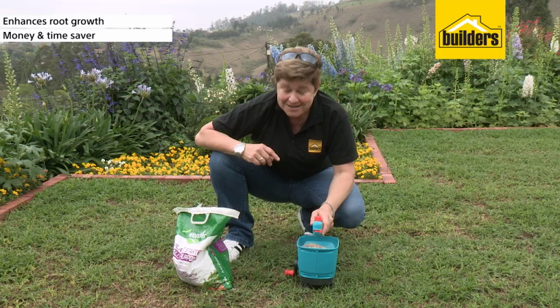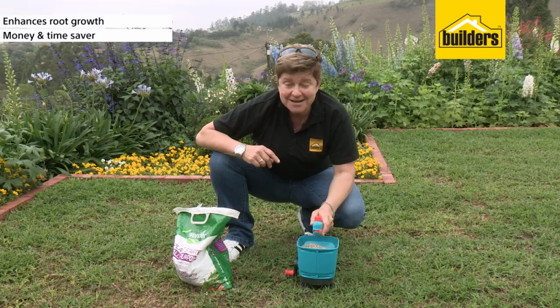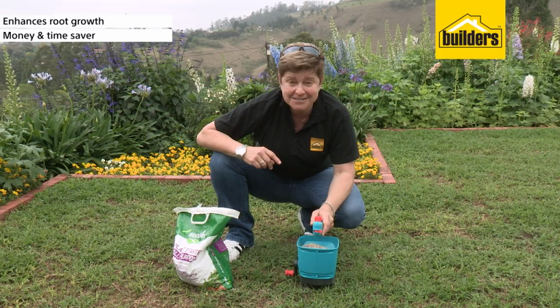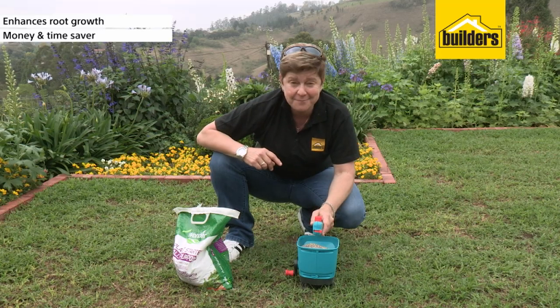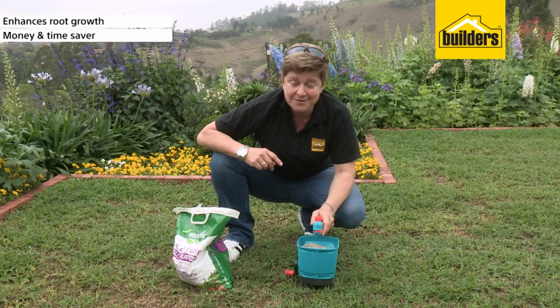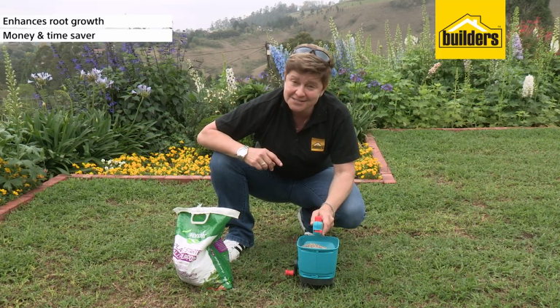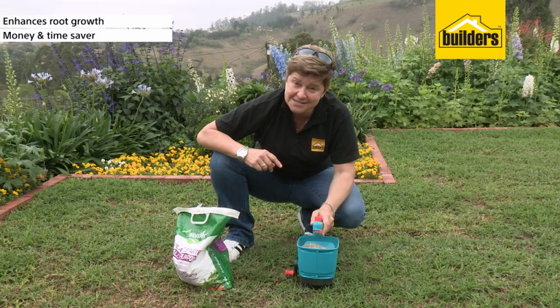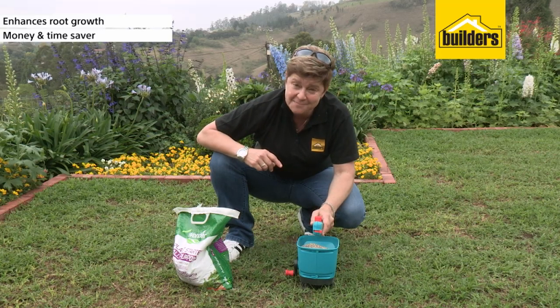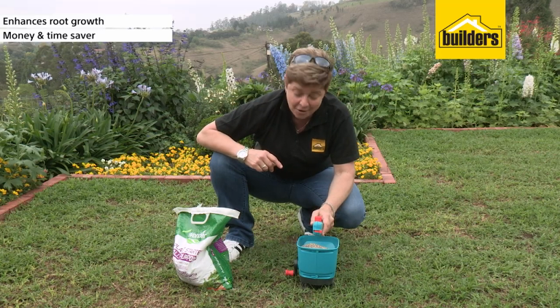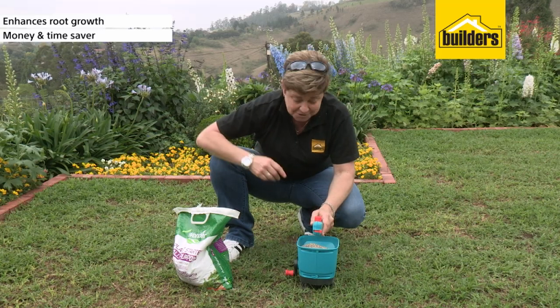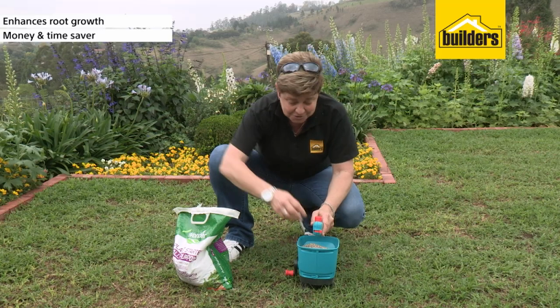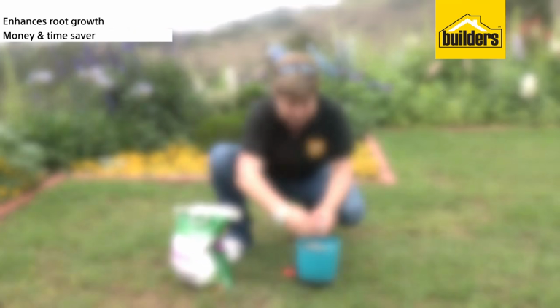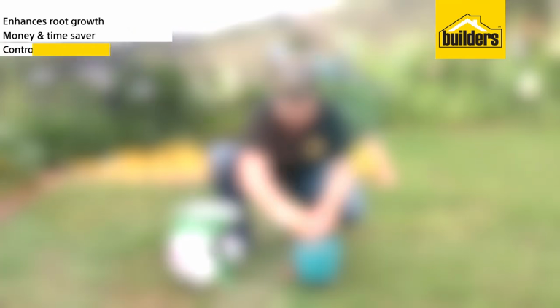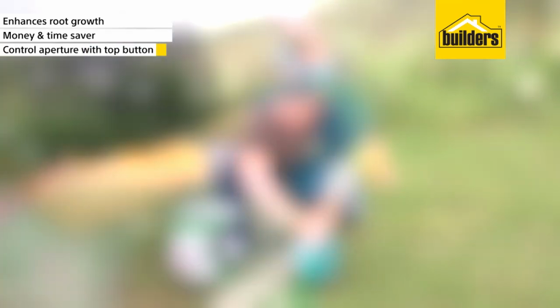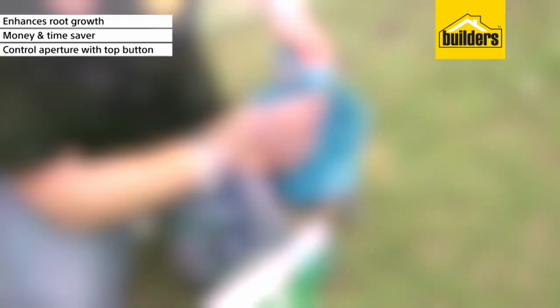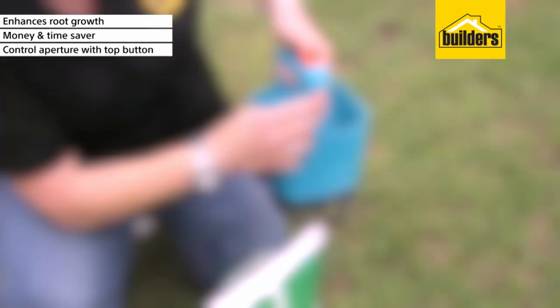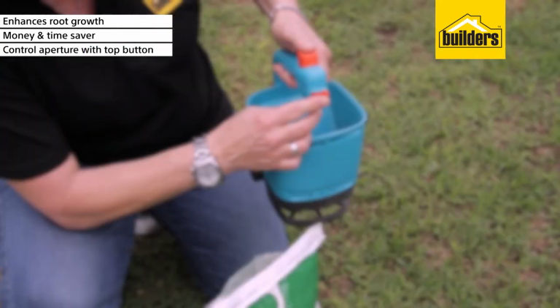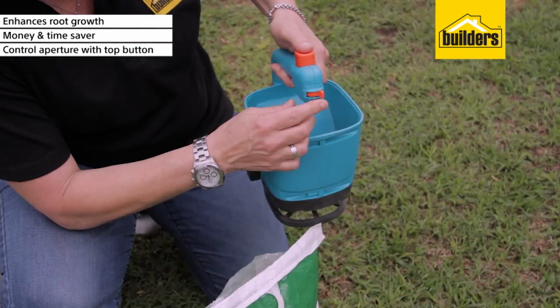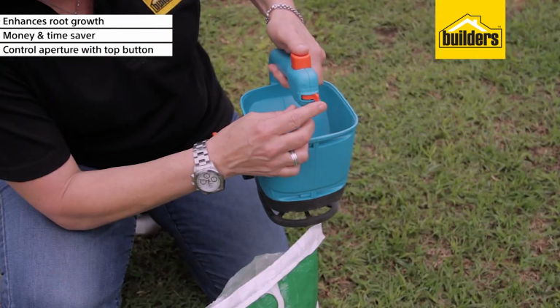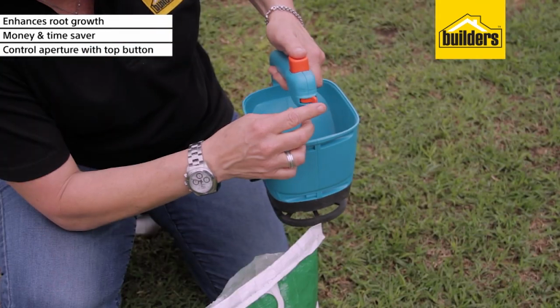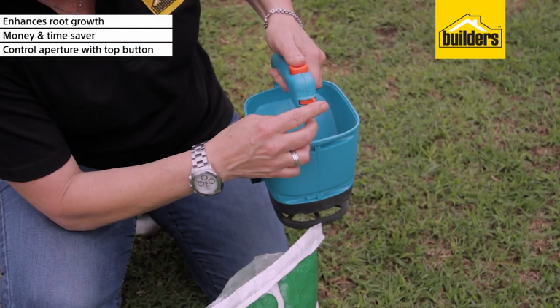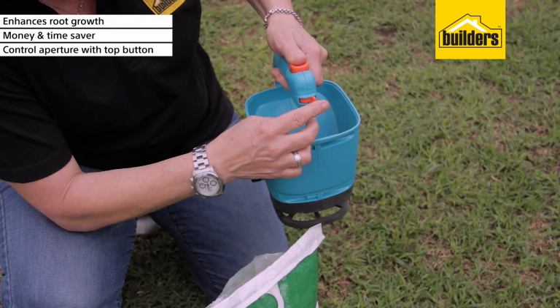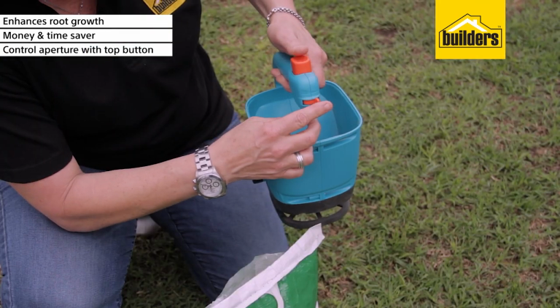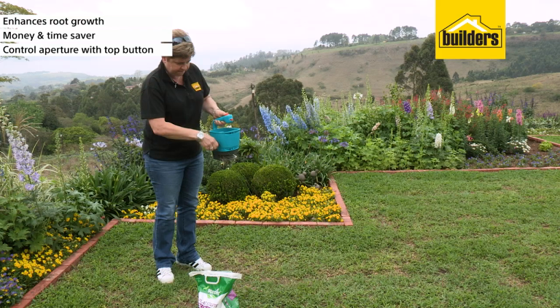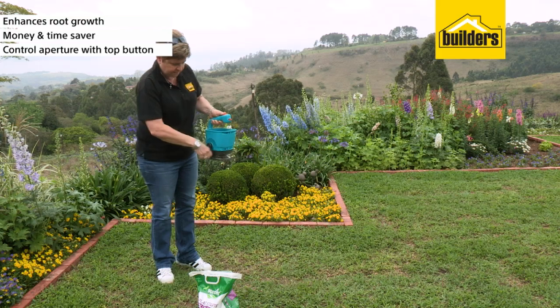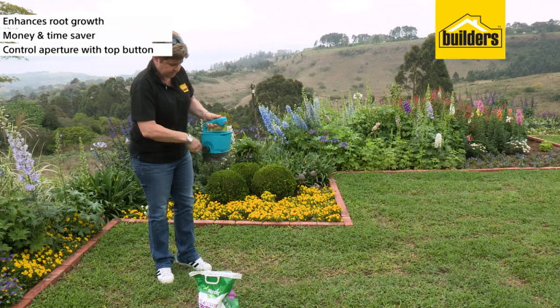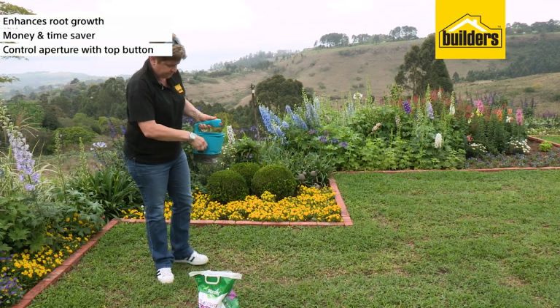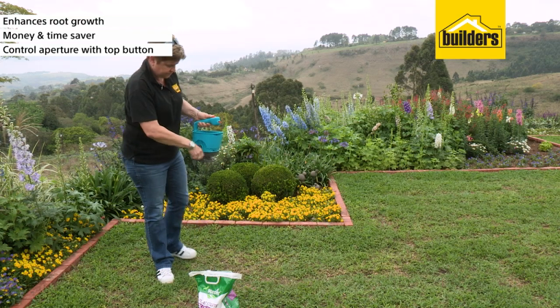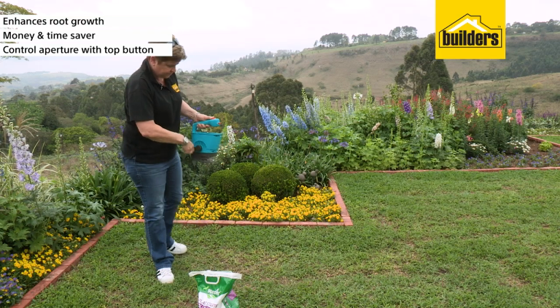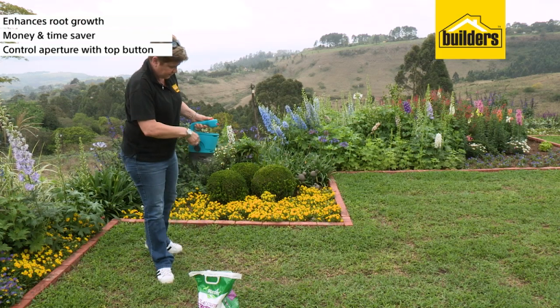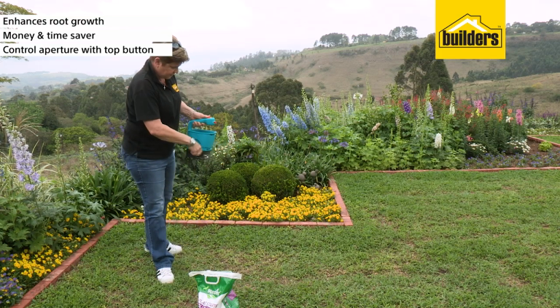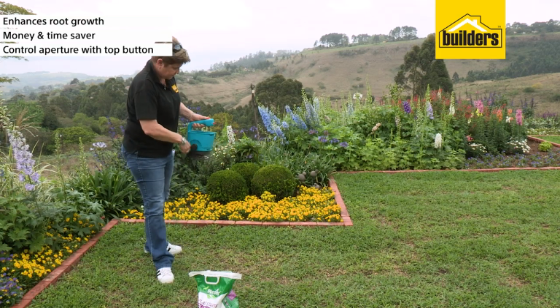Next up is the easy part. We're going to control our aperture setting and start applying the fertilizer.